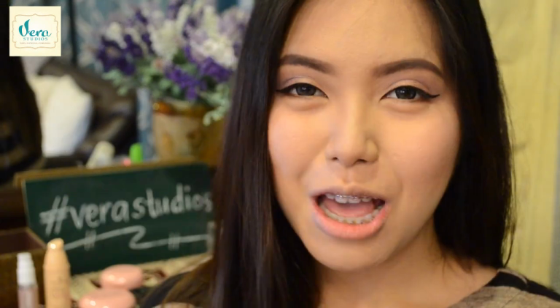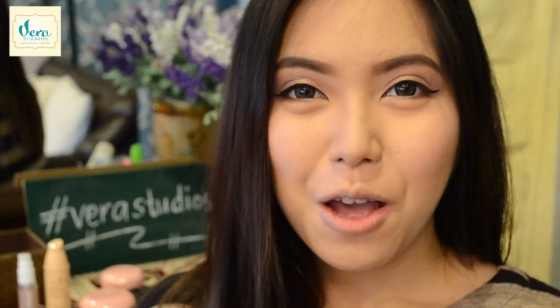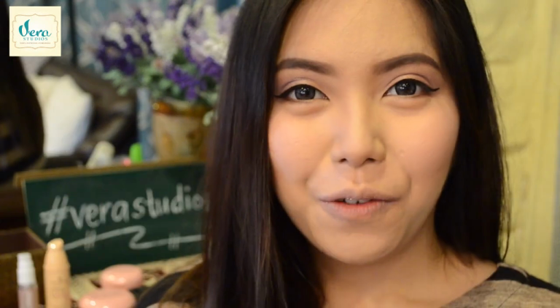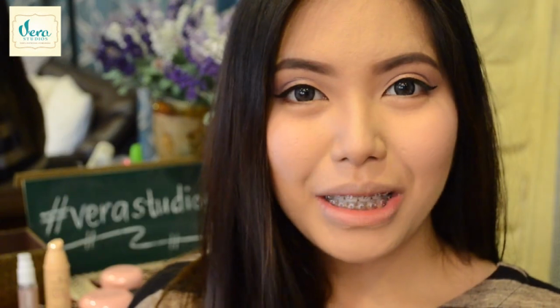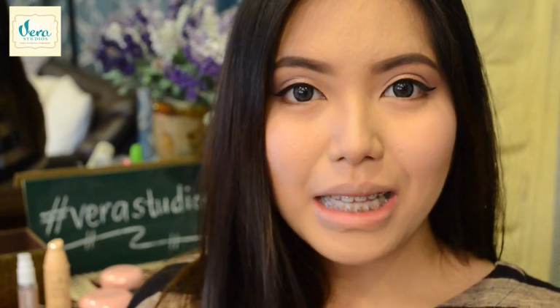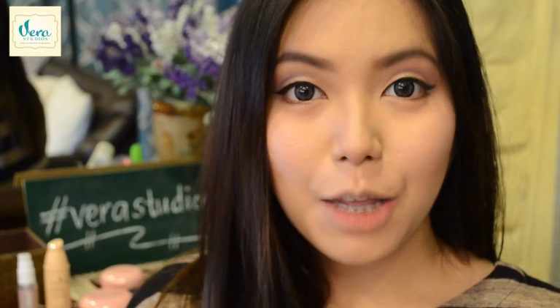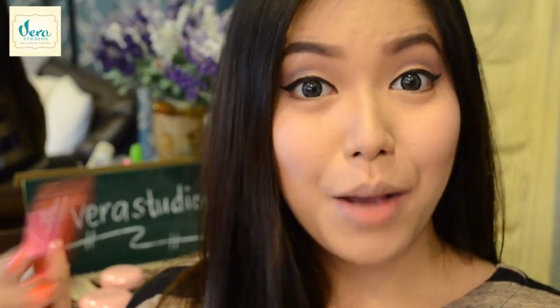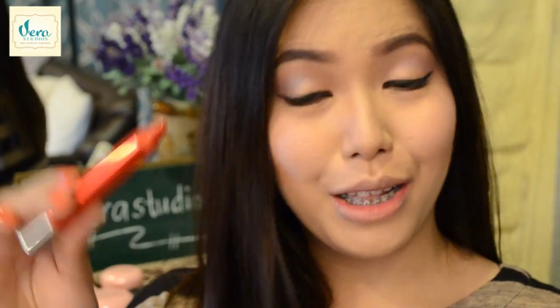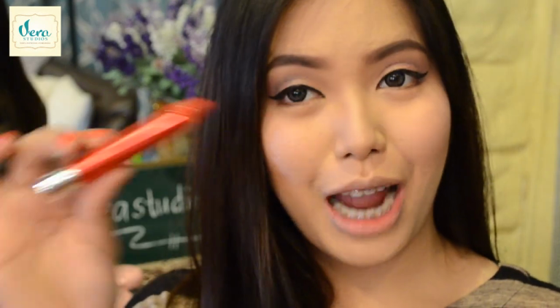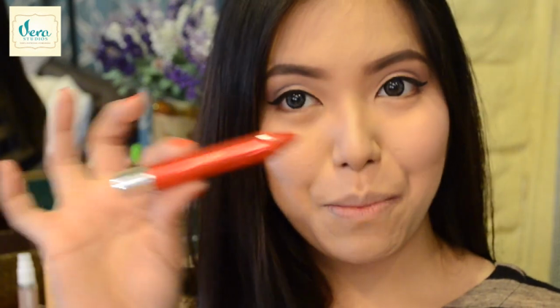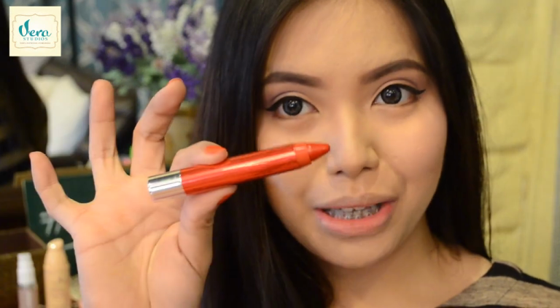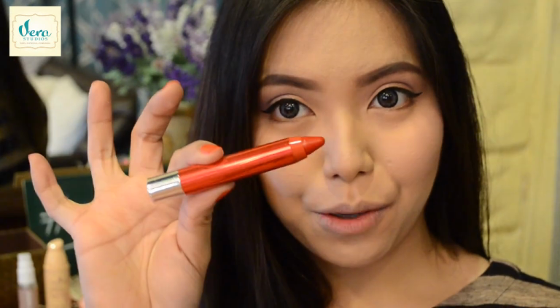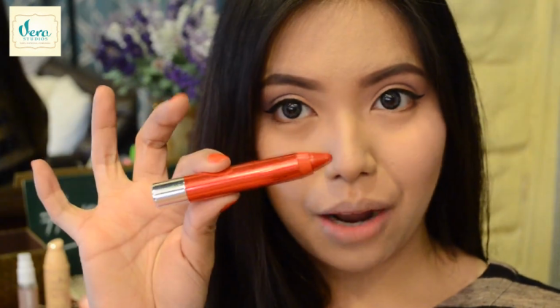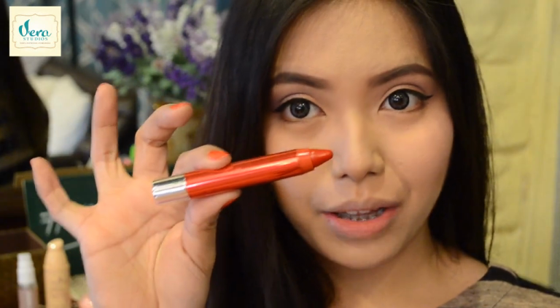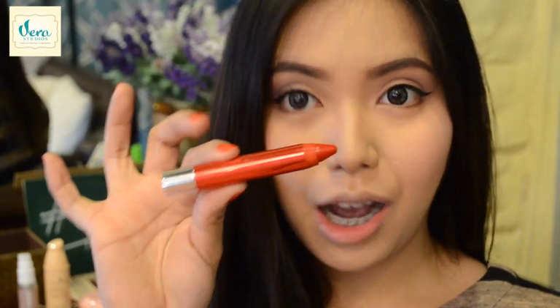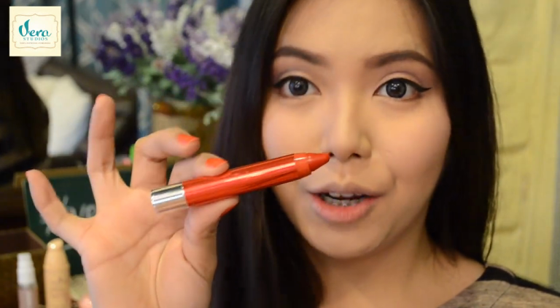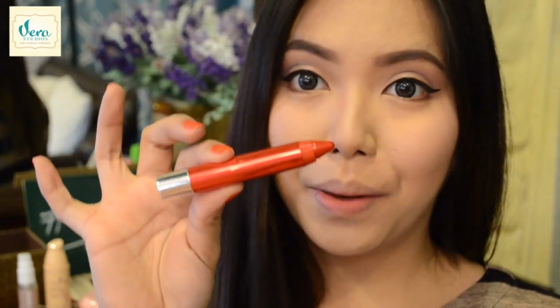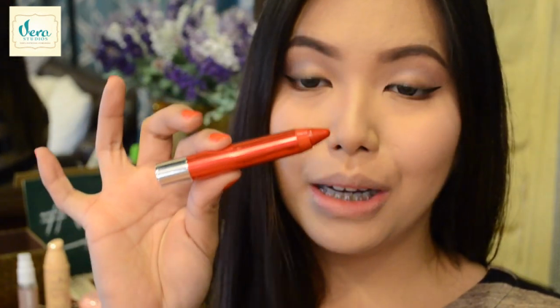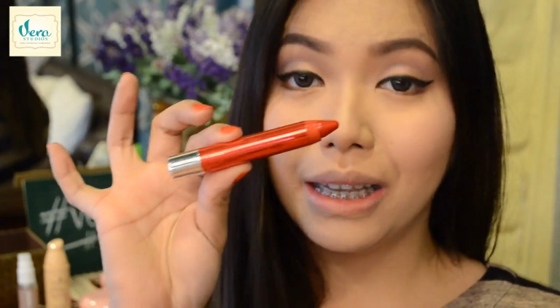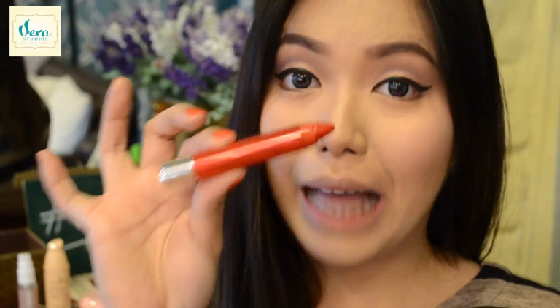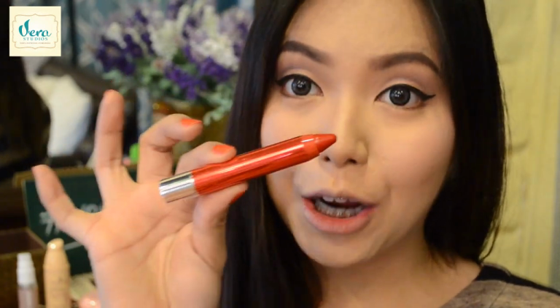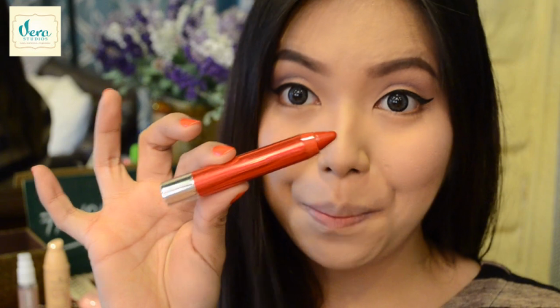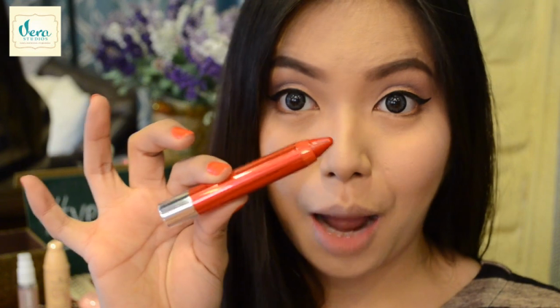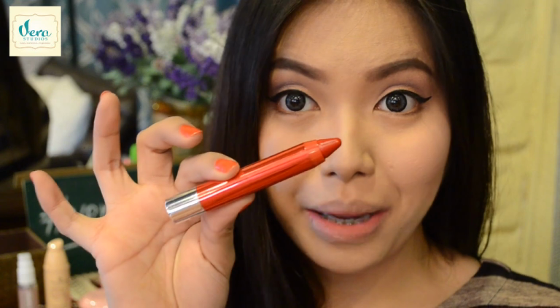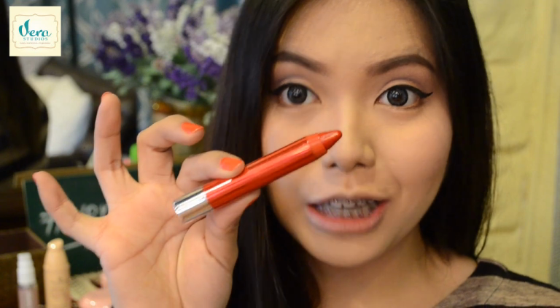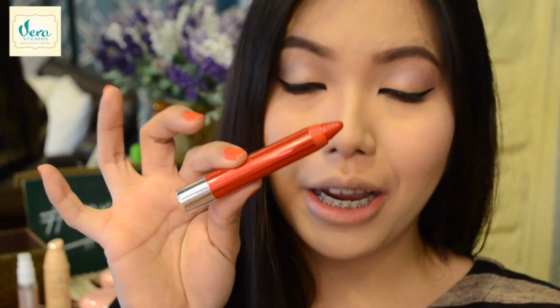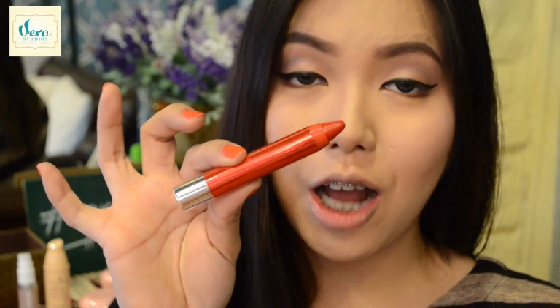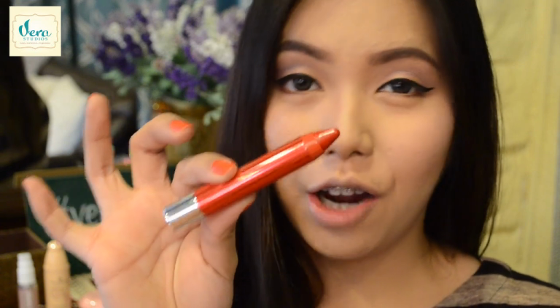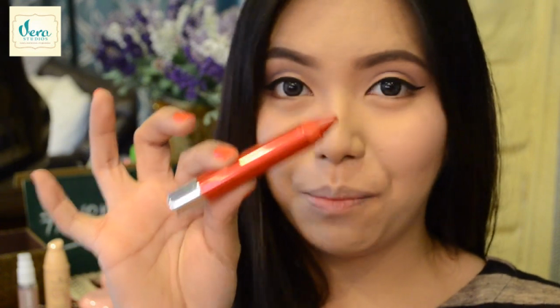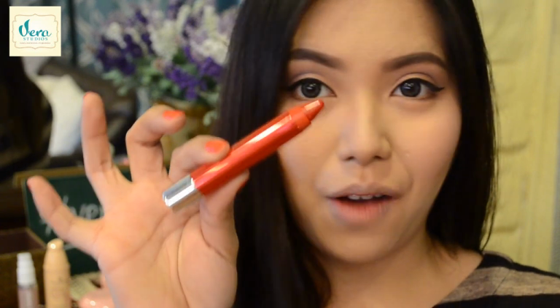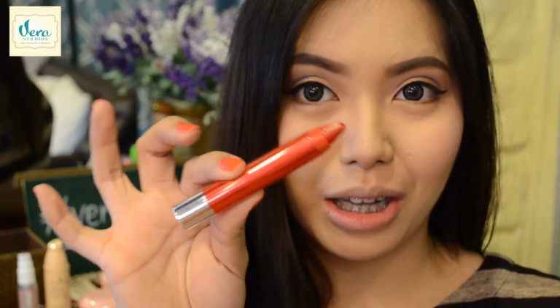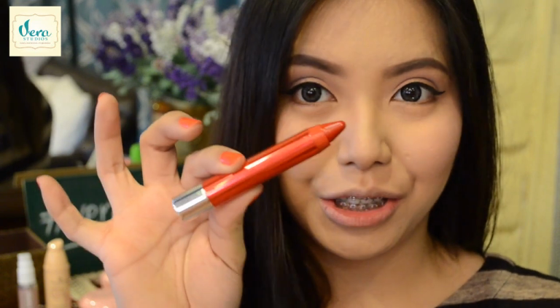For today's lip colour, I'm using the Revlon Color Burst Lacquer Balm in the shade of Provocature.